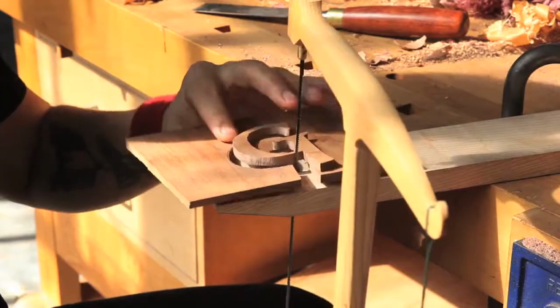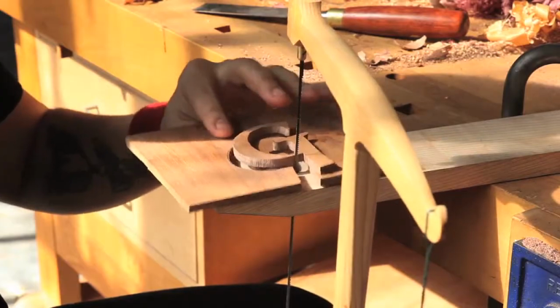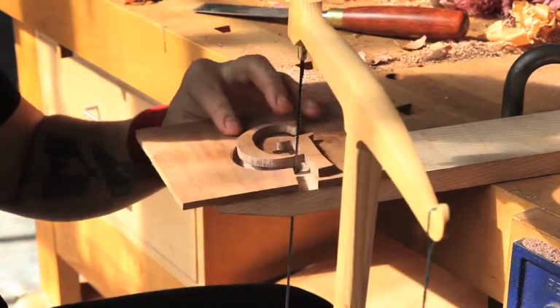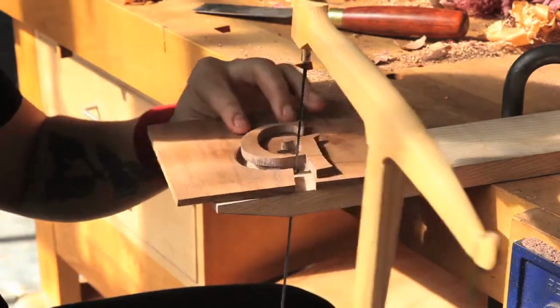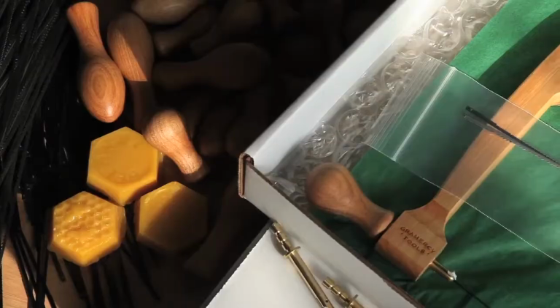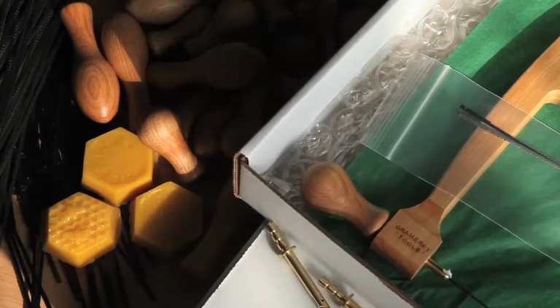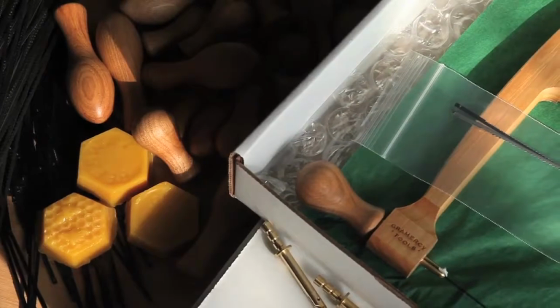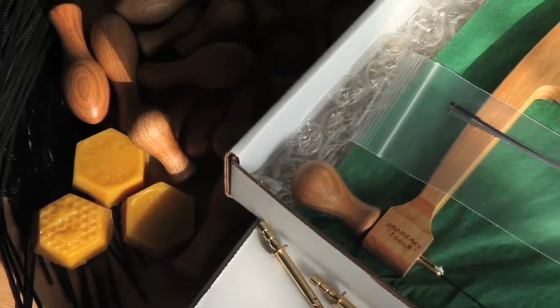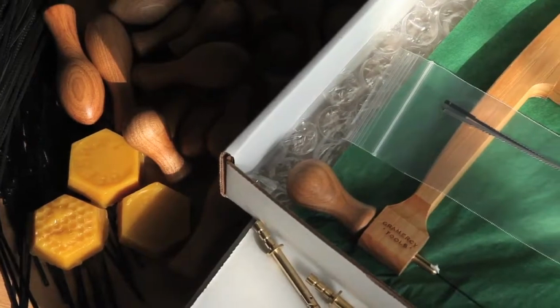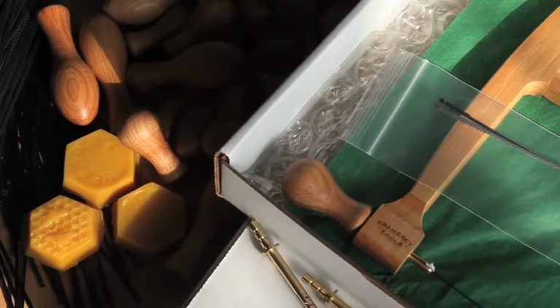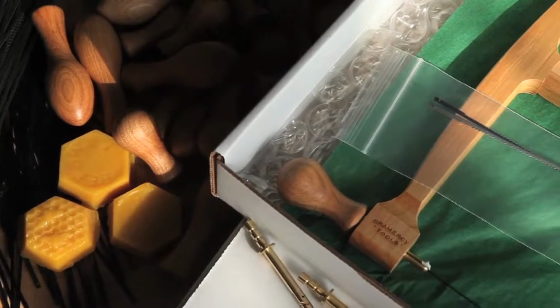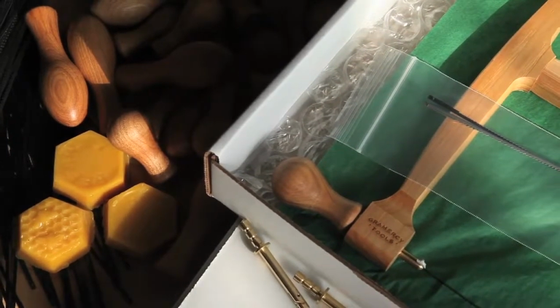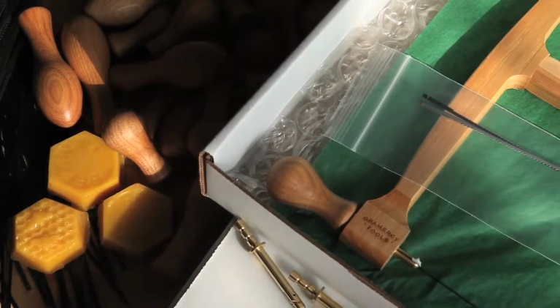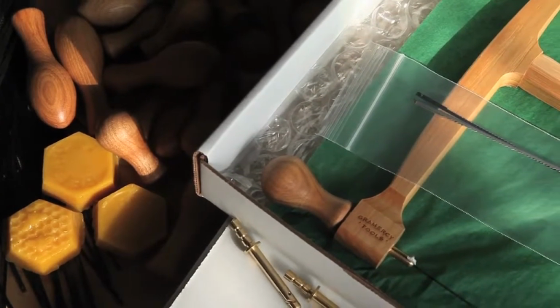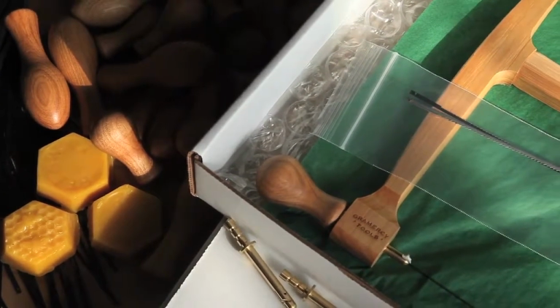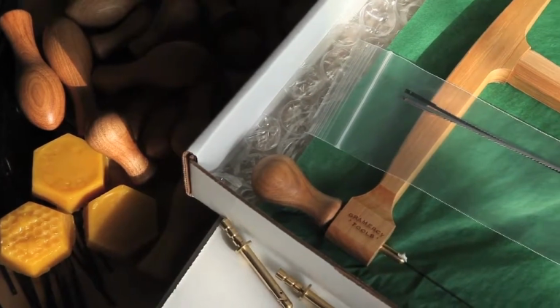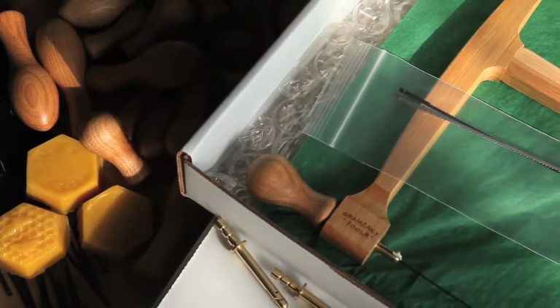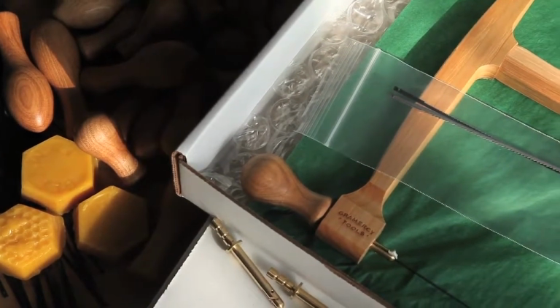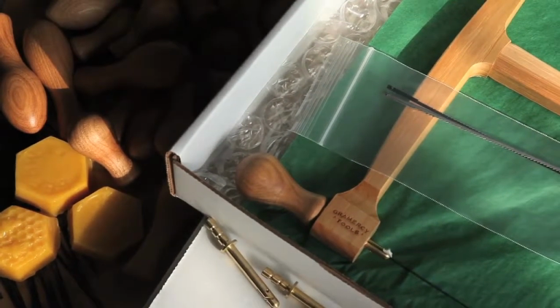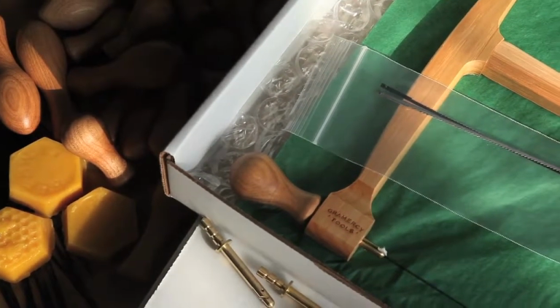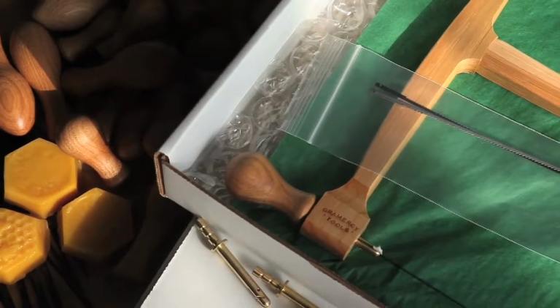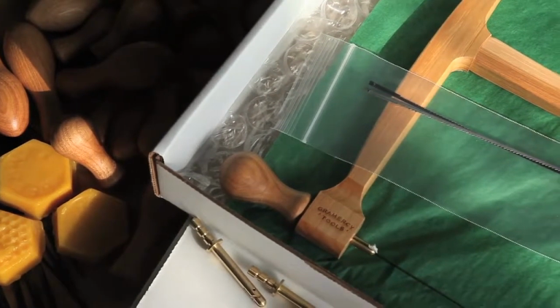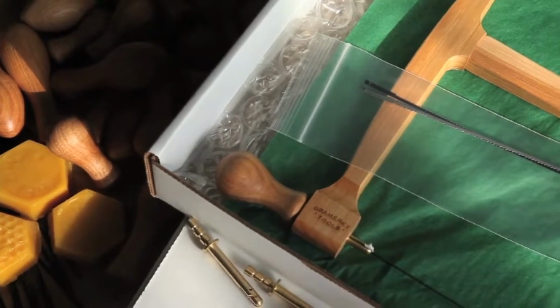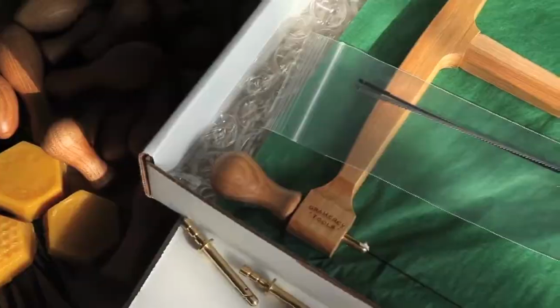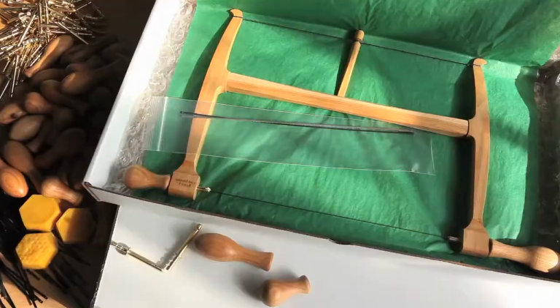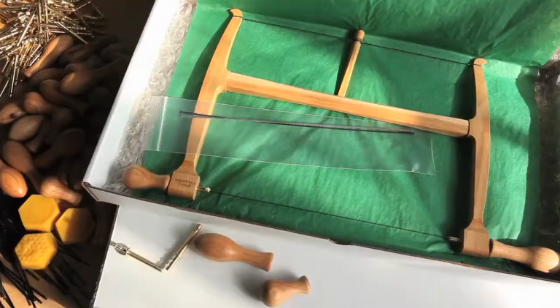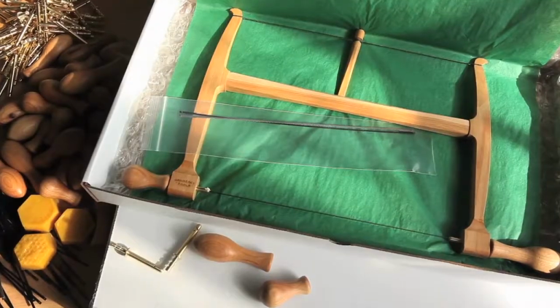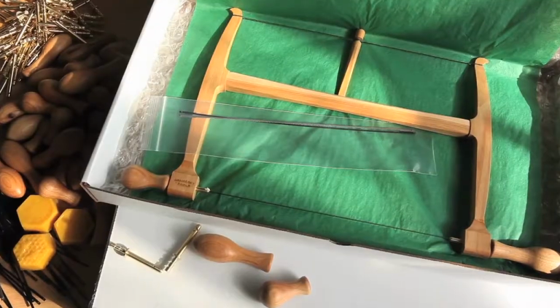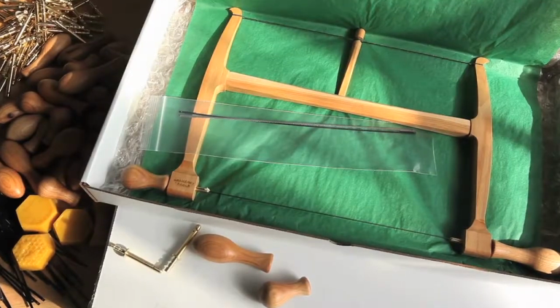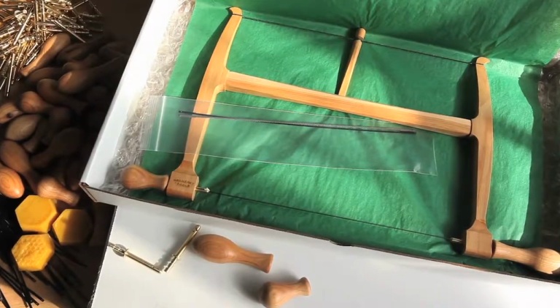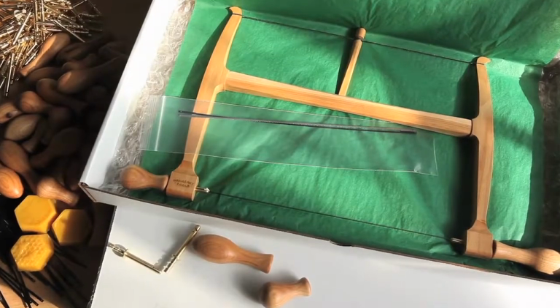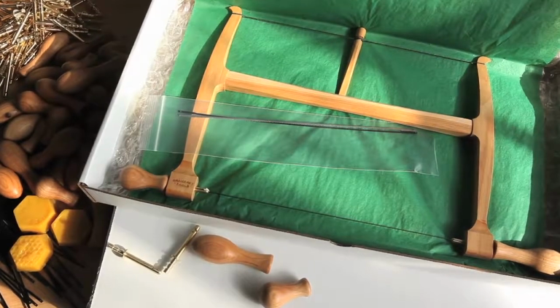You can buy a complete saw or build your own from one of our kits. The Gramercy Tools Bow Saw is made in the USA.